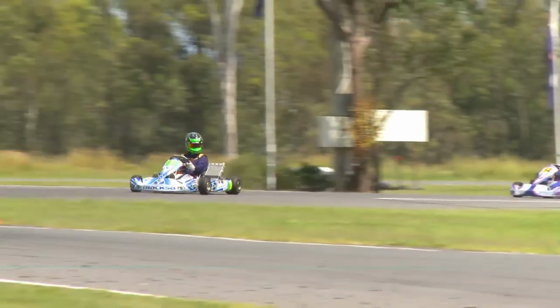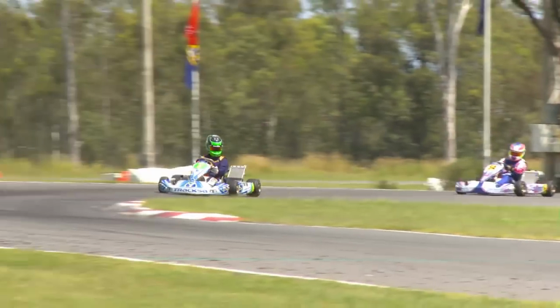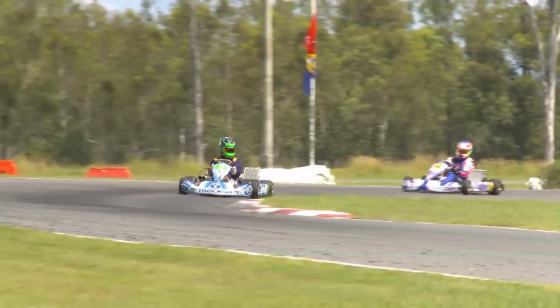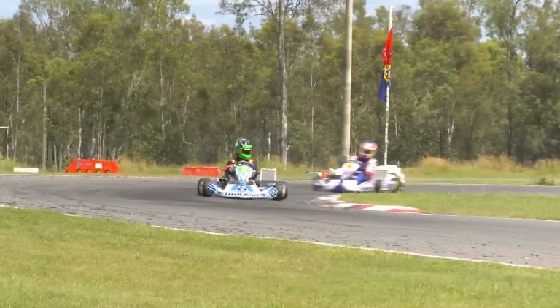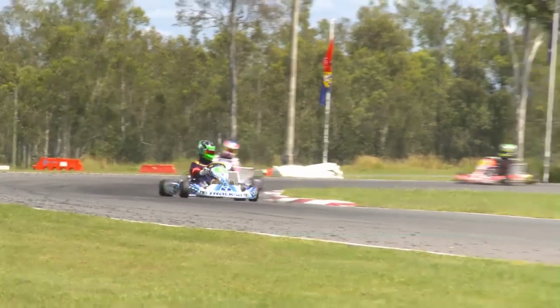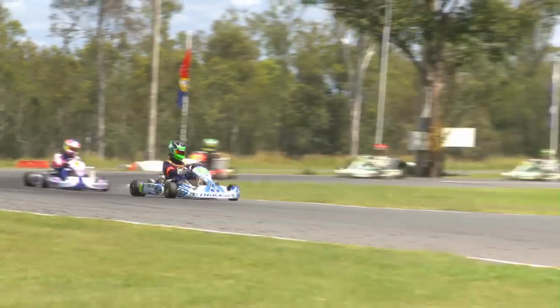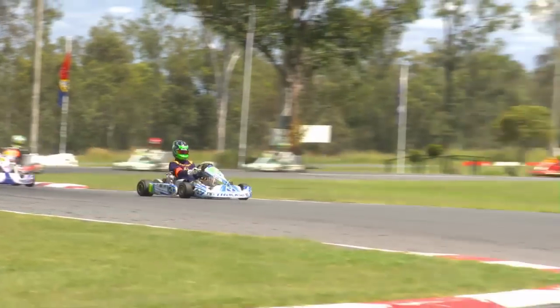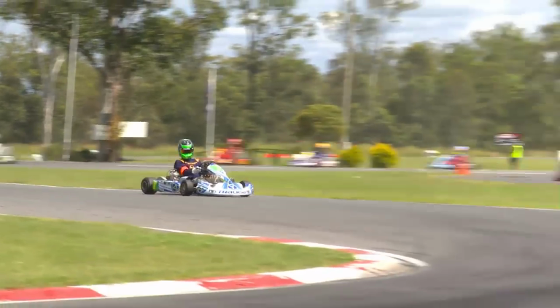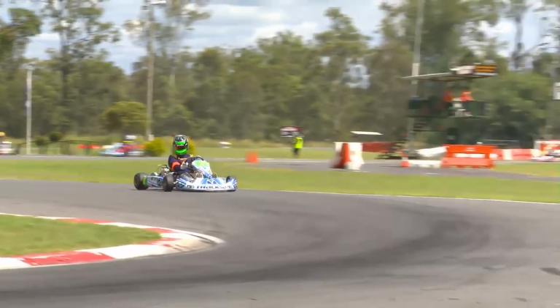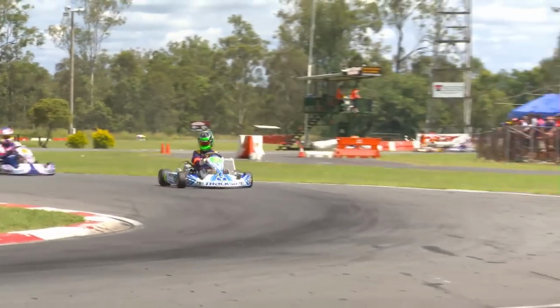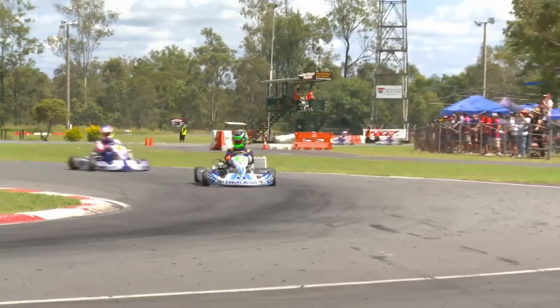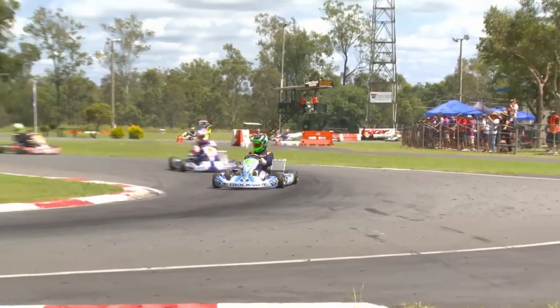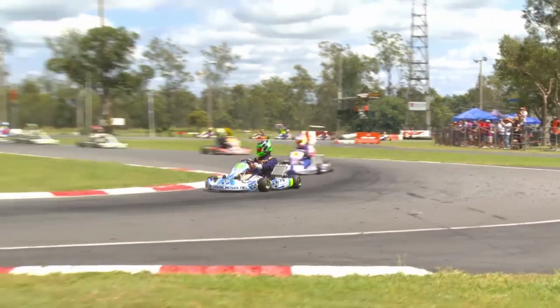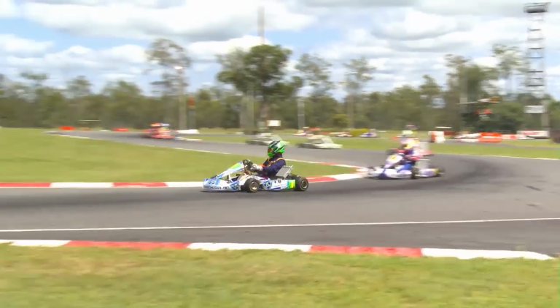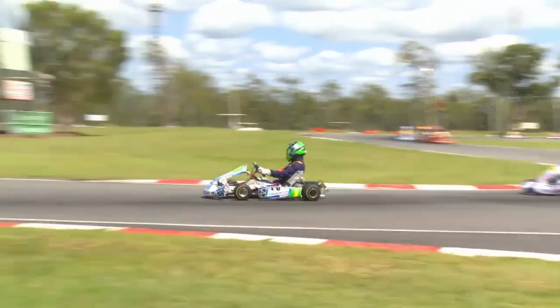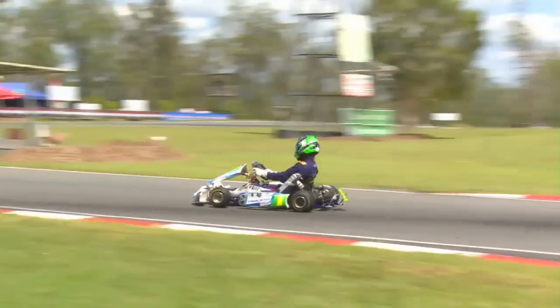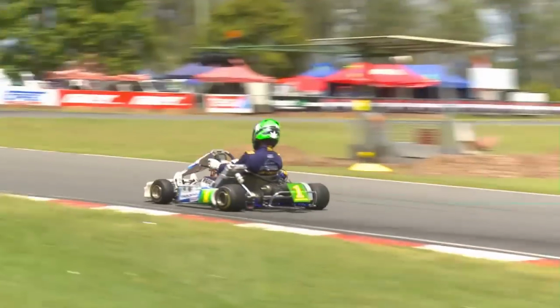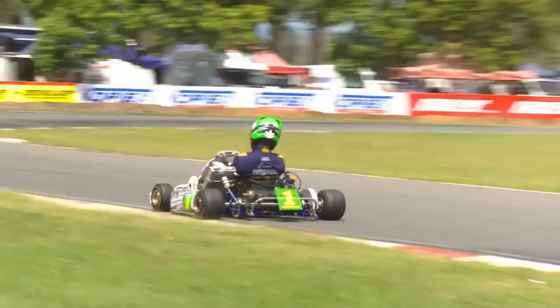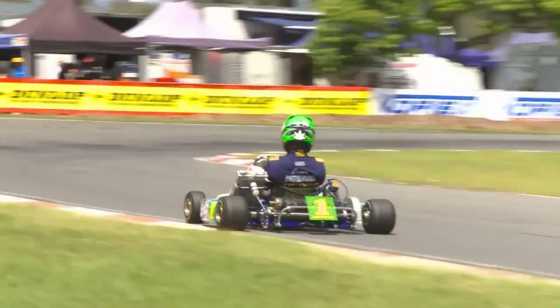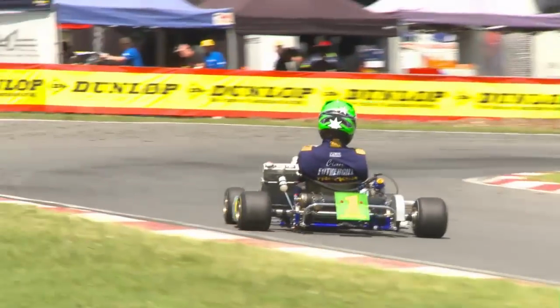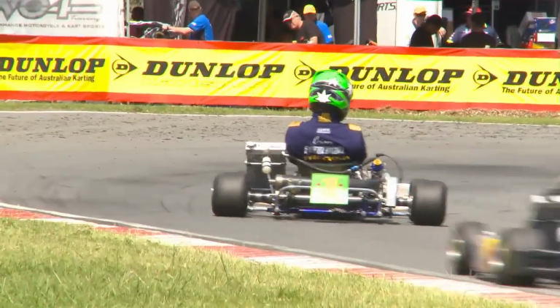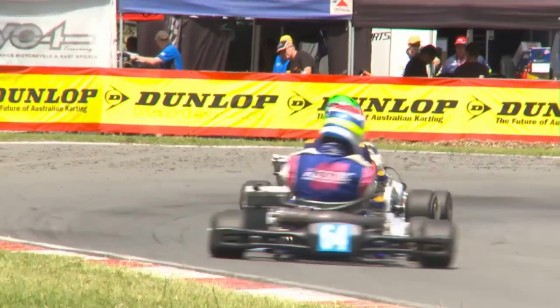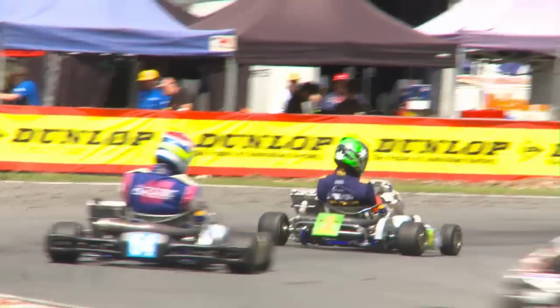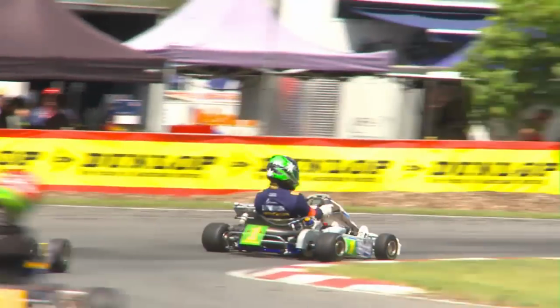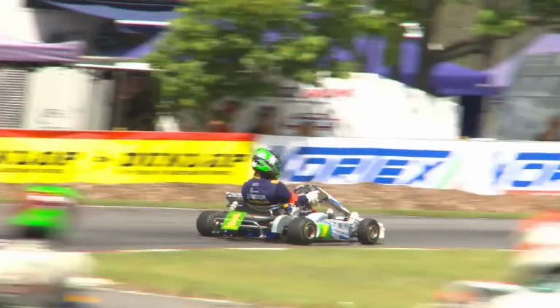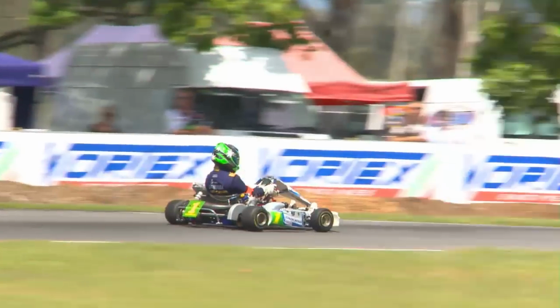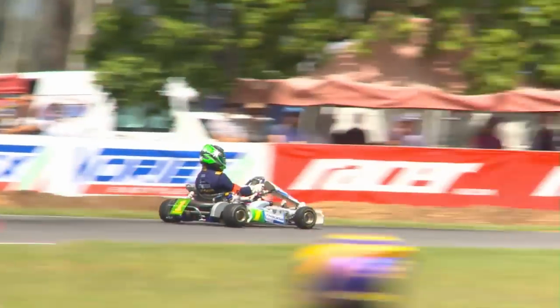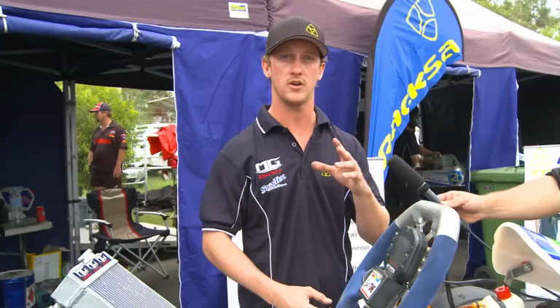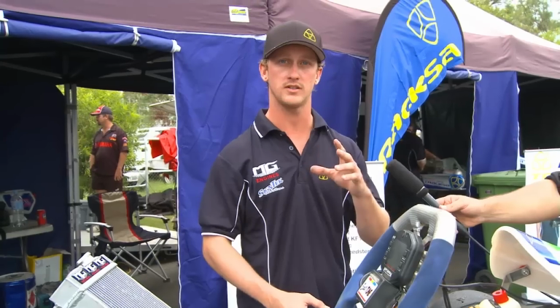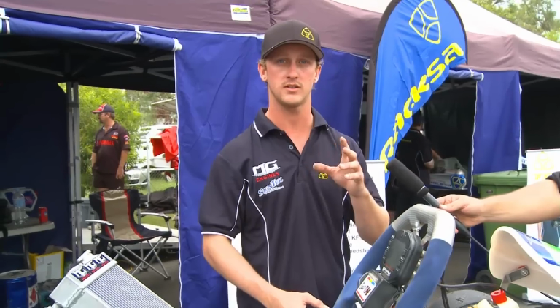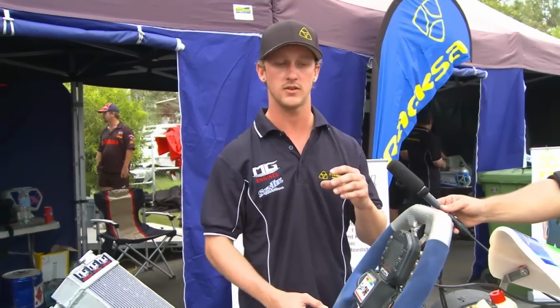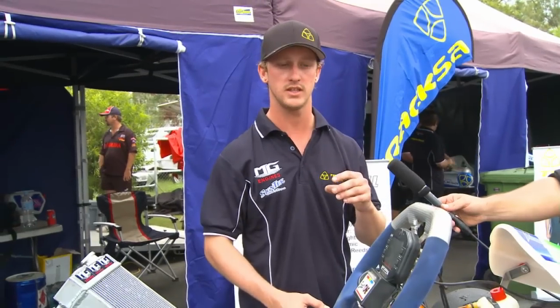It also collects your maximum RPM and your lower RPM, and we use that to adjust our gearing from higher teeth to lower teeth.